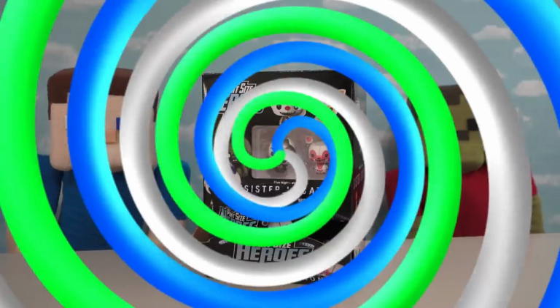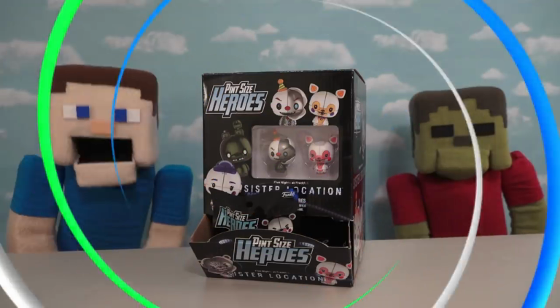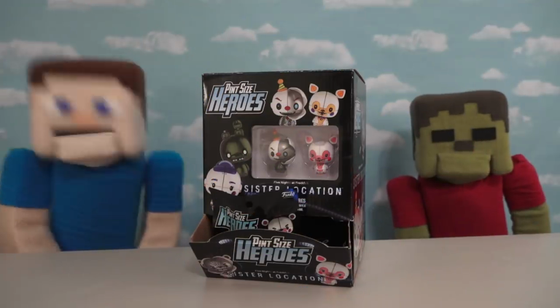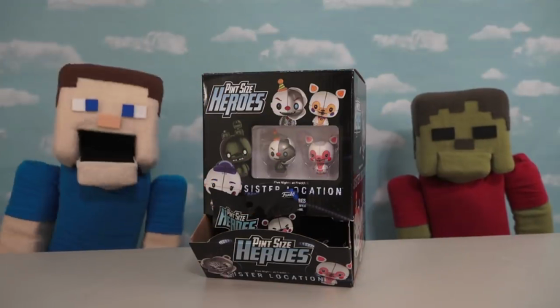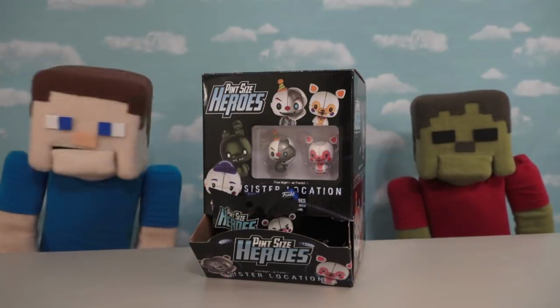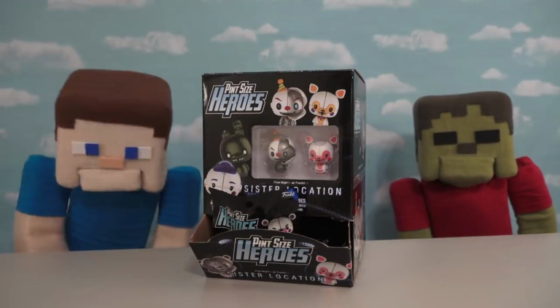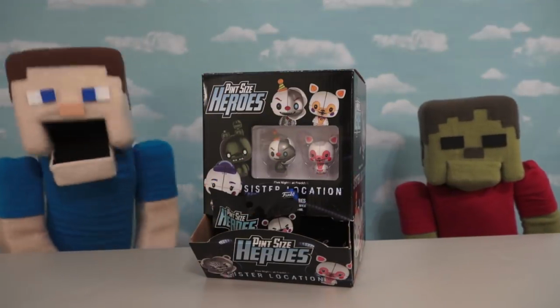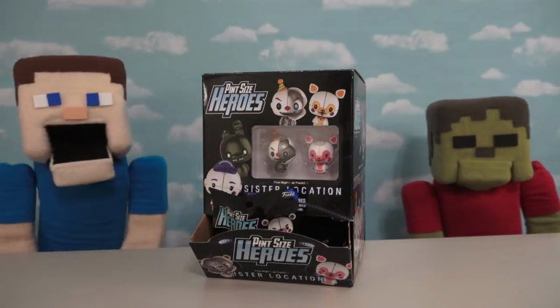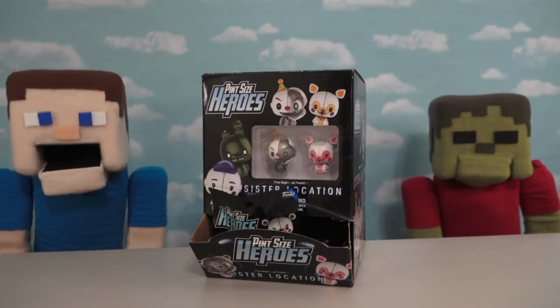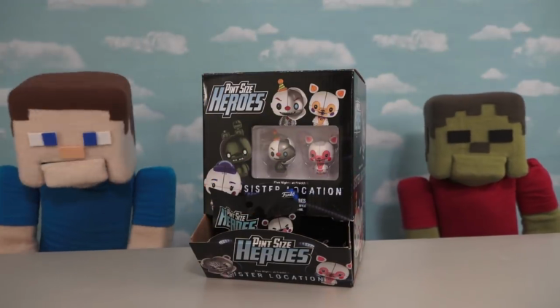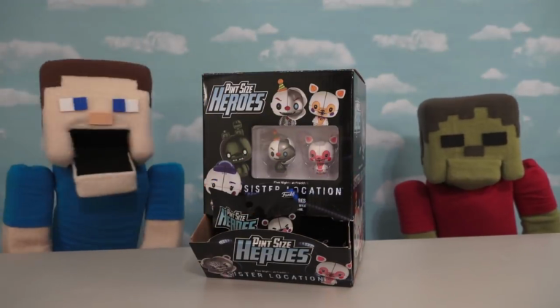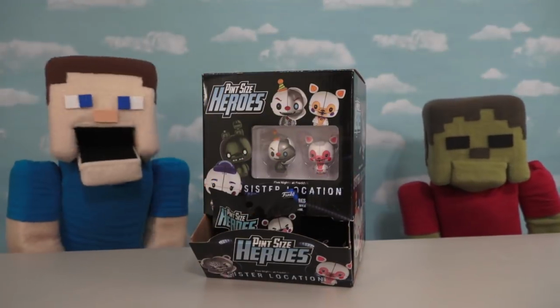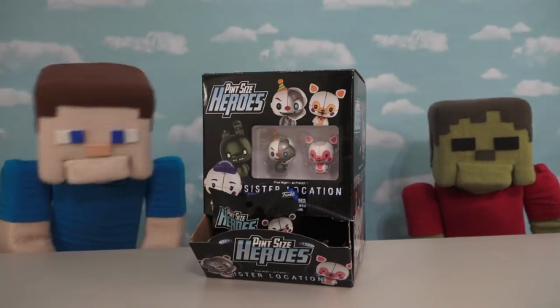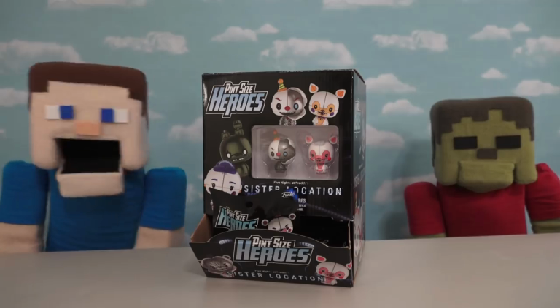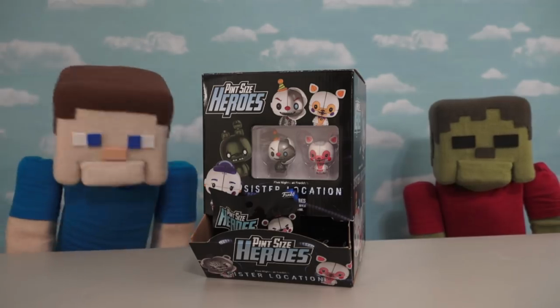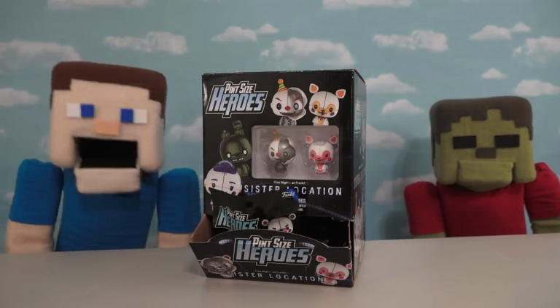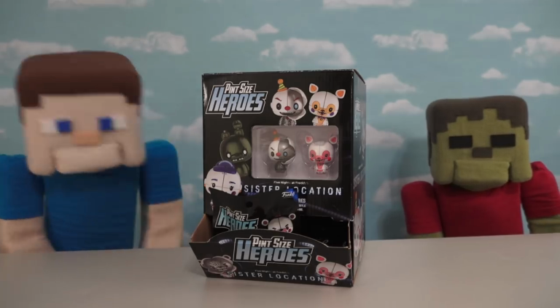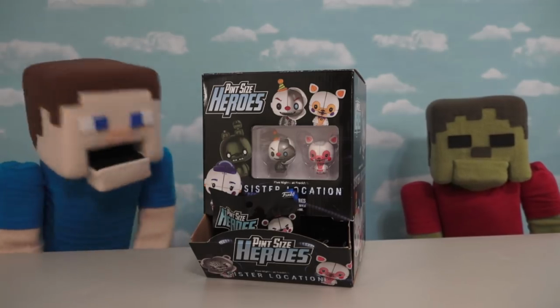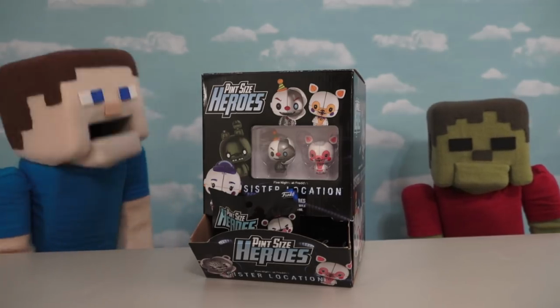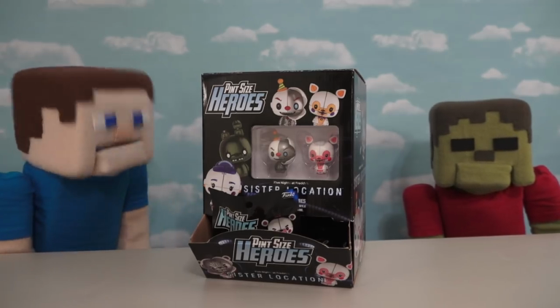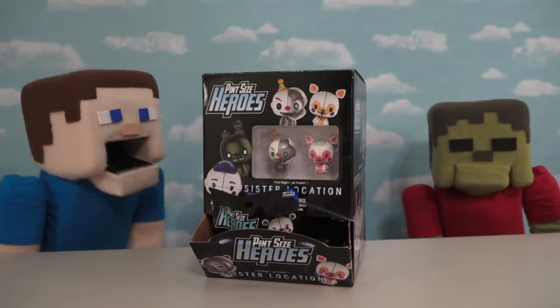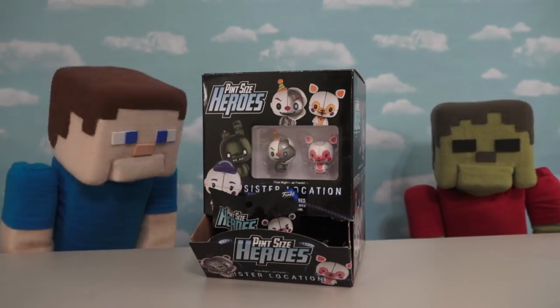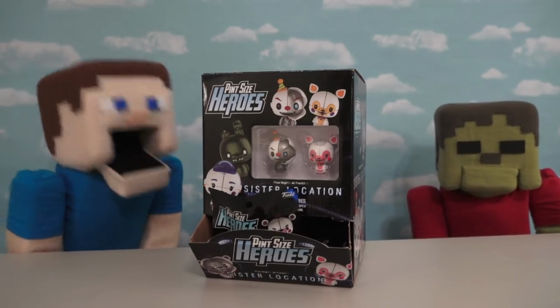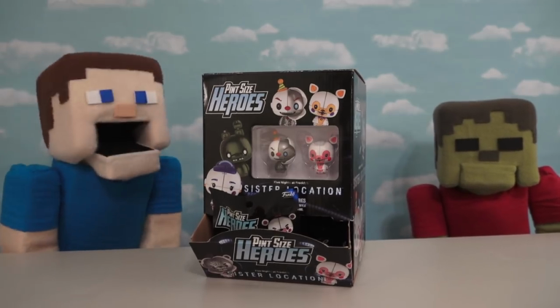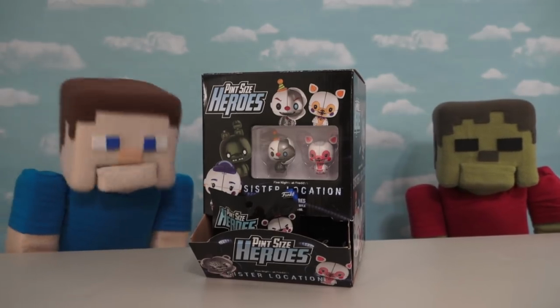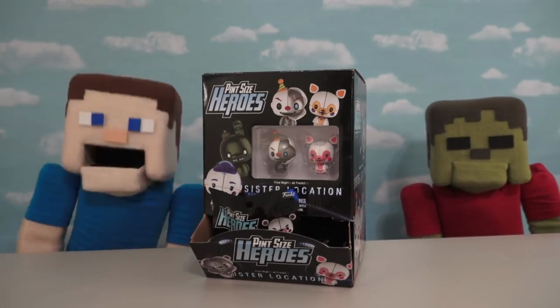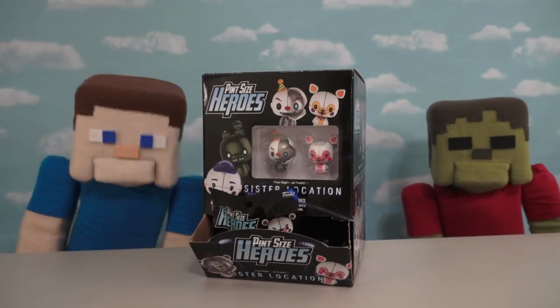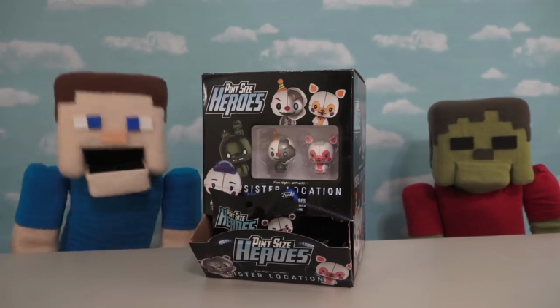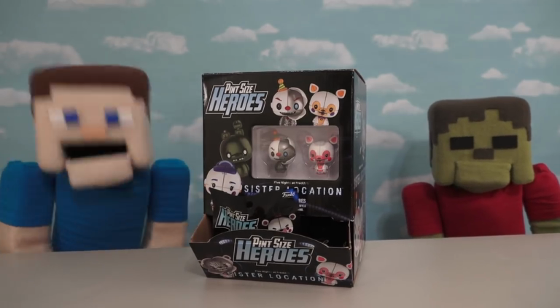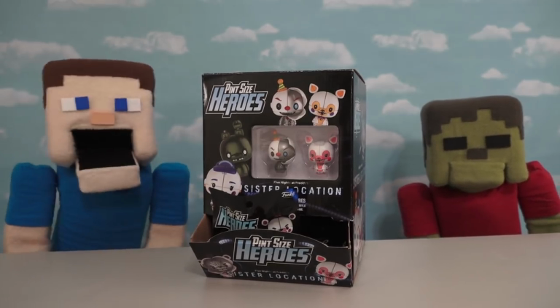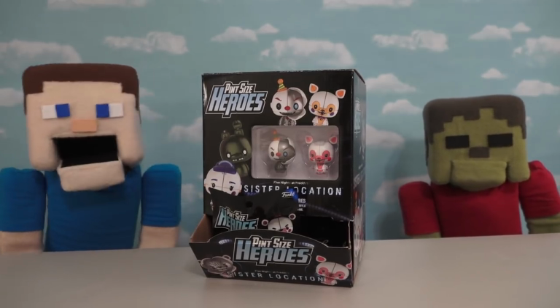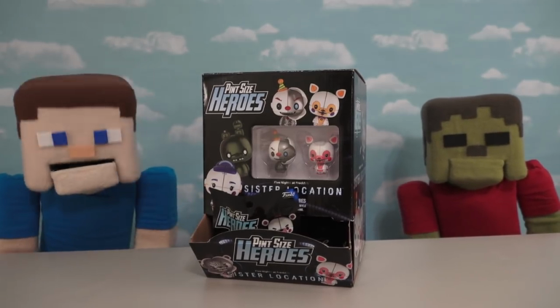Hey kids! Puppet Steve here! And today we're looking at those really cool pint-sized heroes of Five Nights at Freddy's!